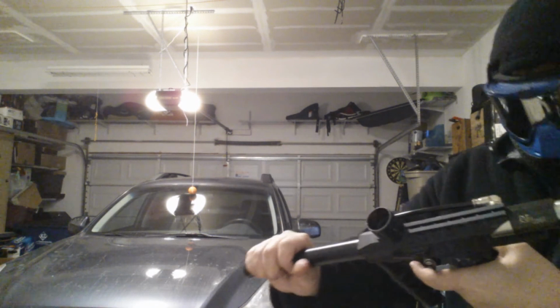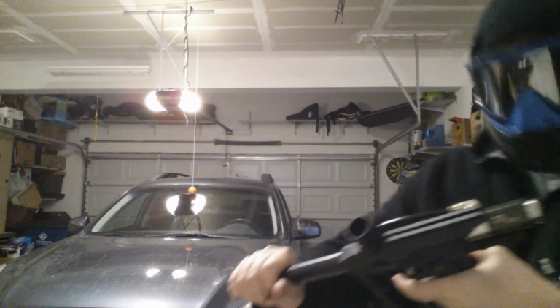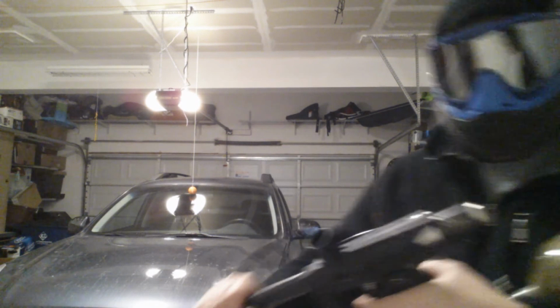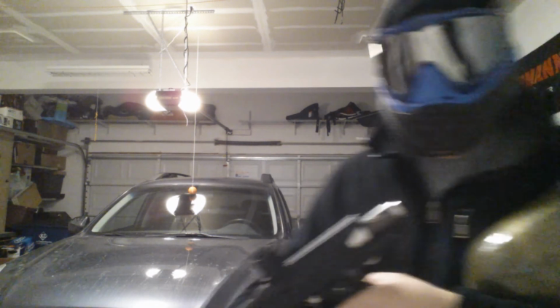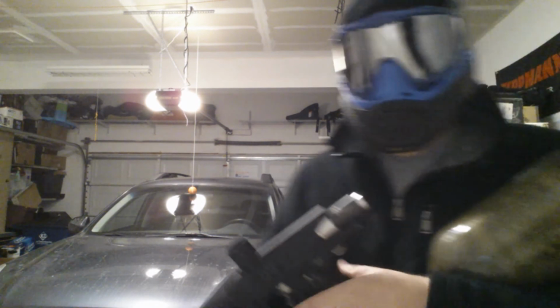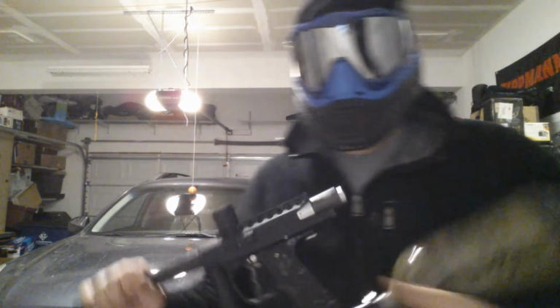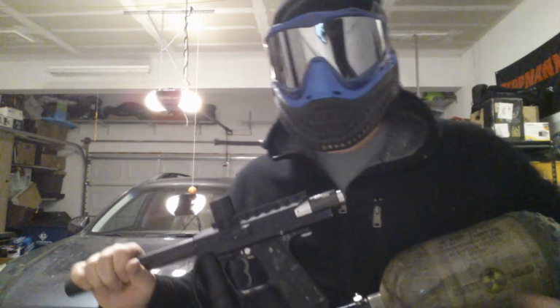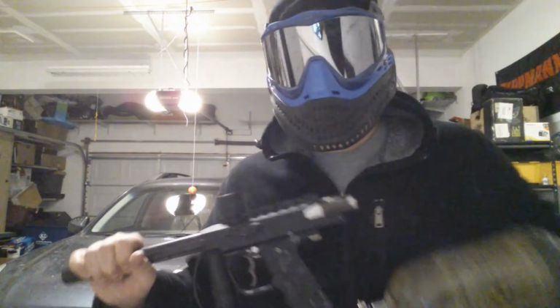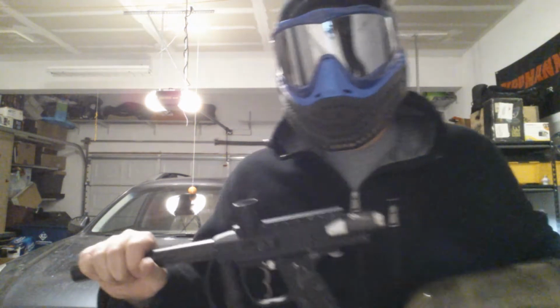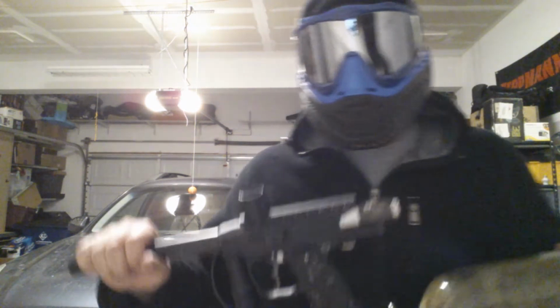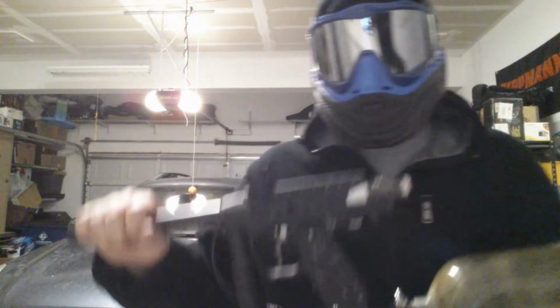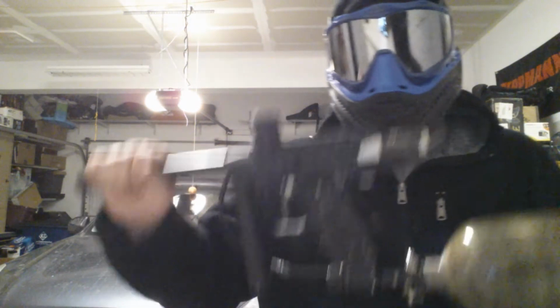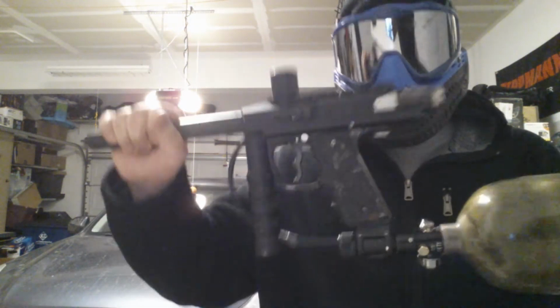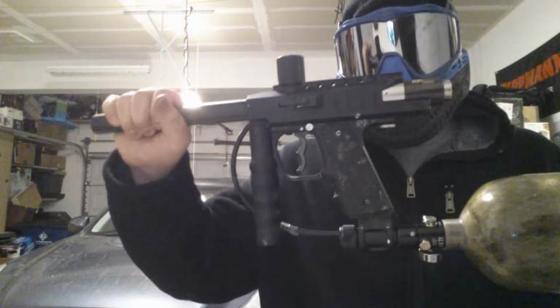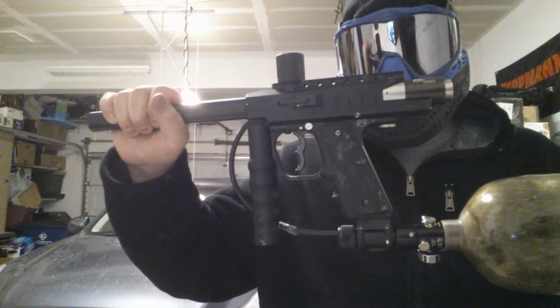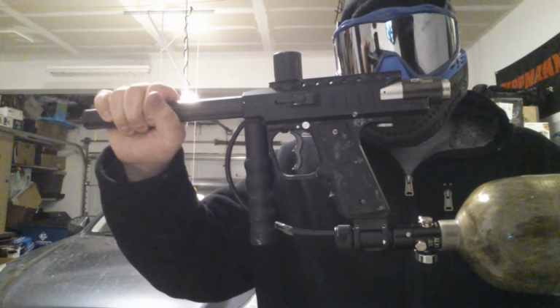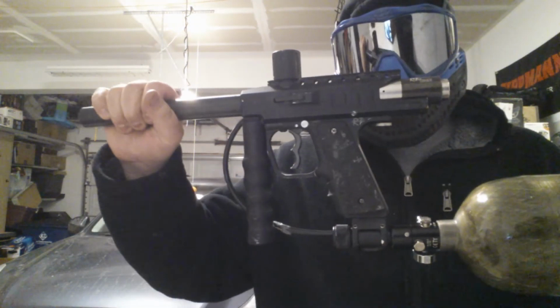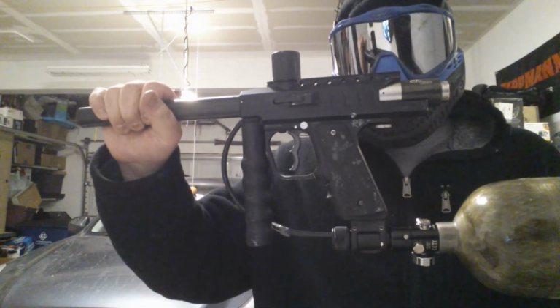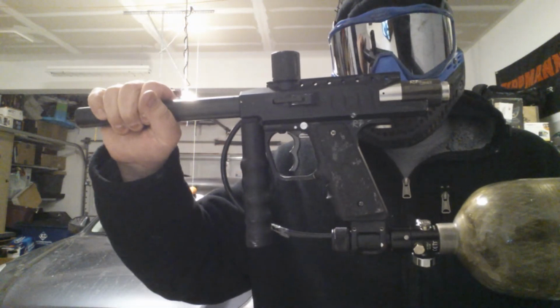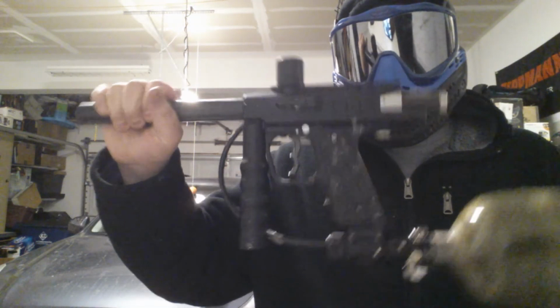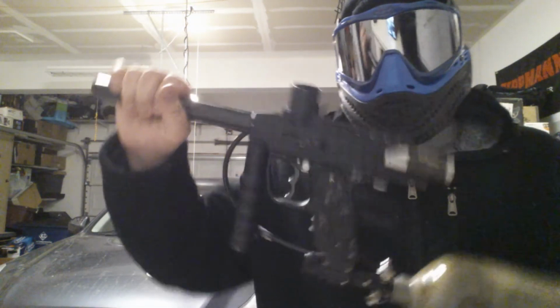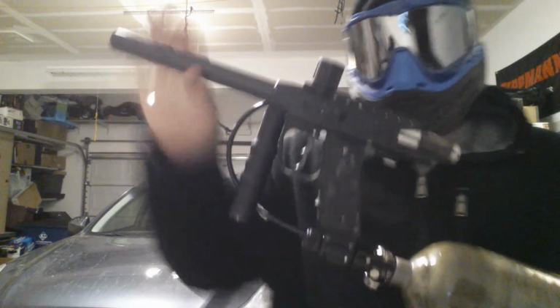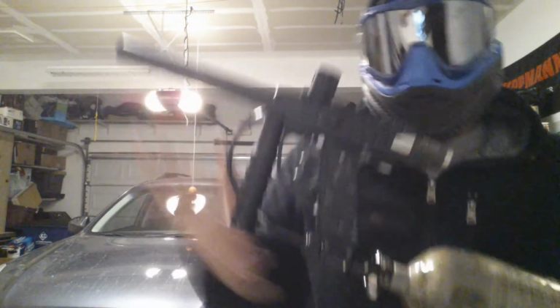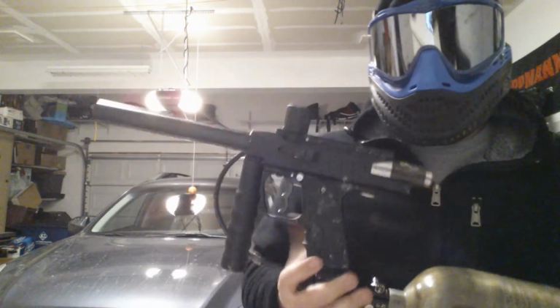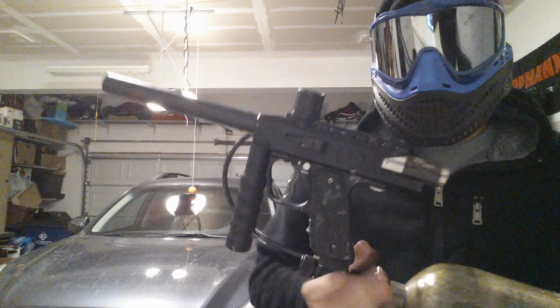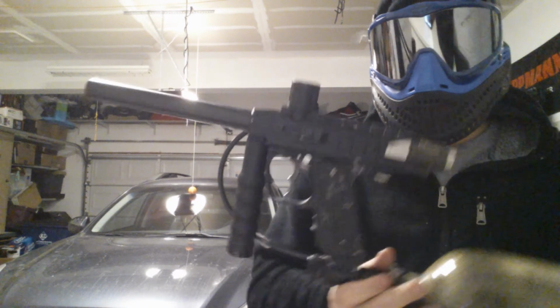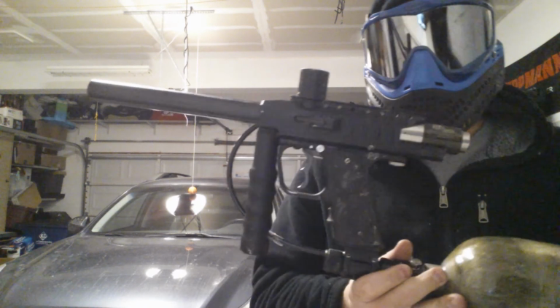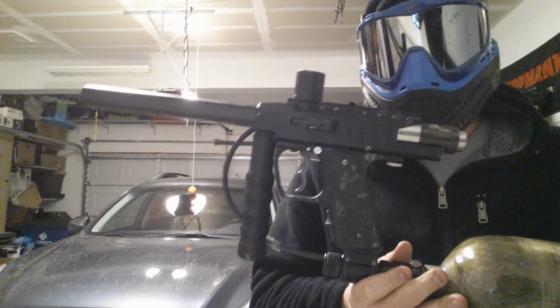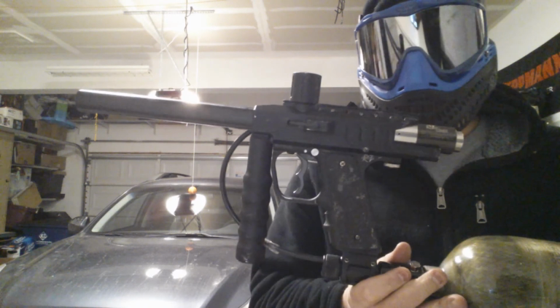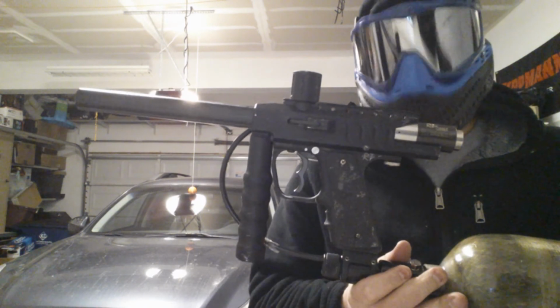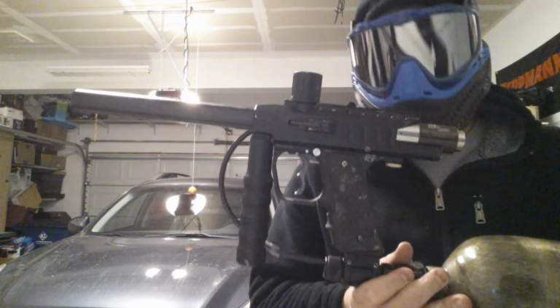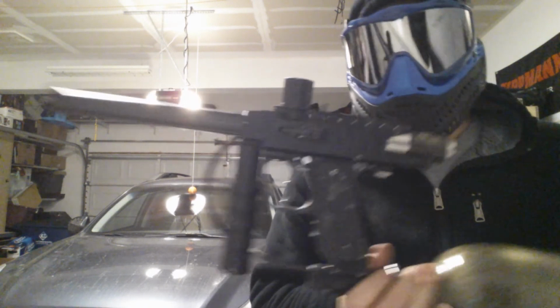I'm running out of air there, but that's basically that gun — there you go.